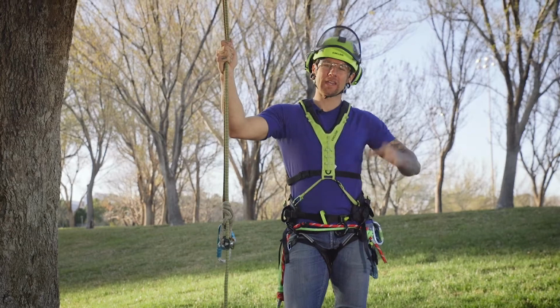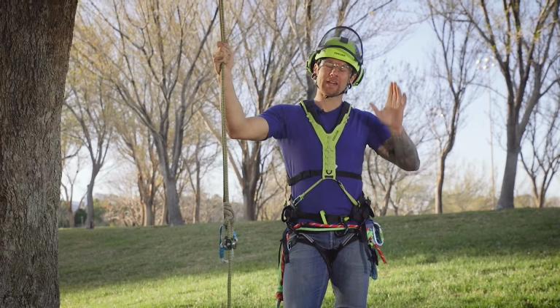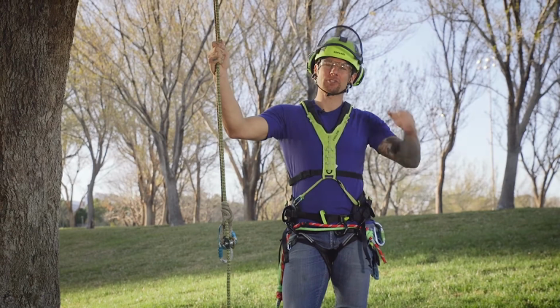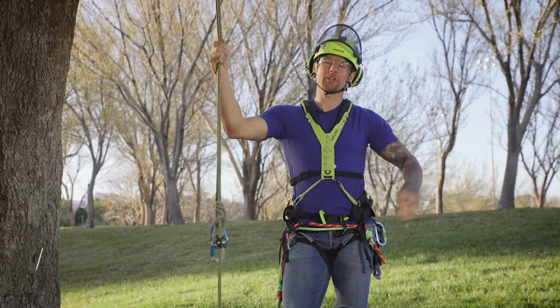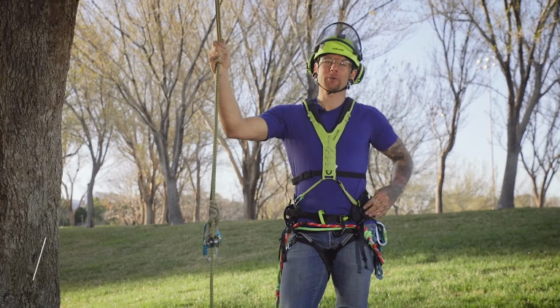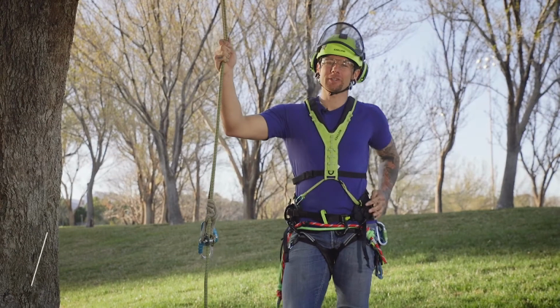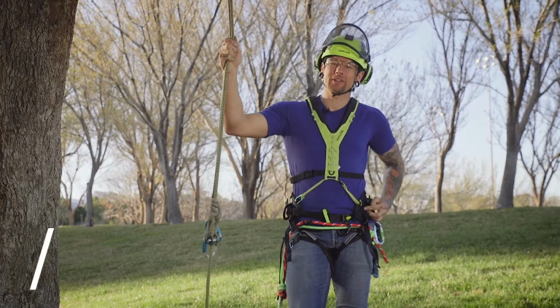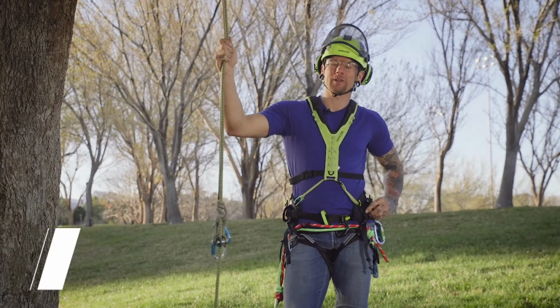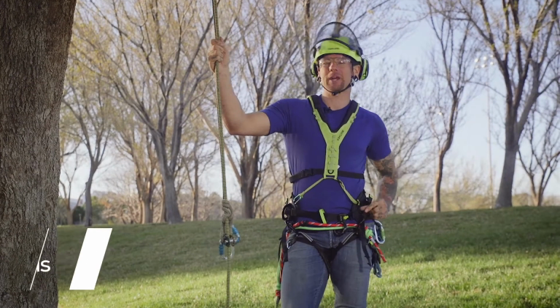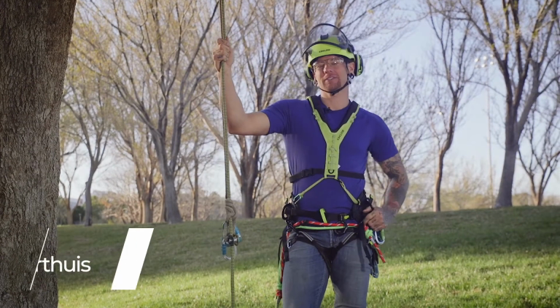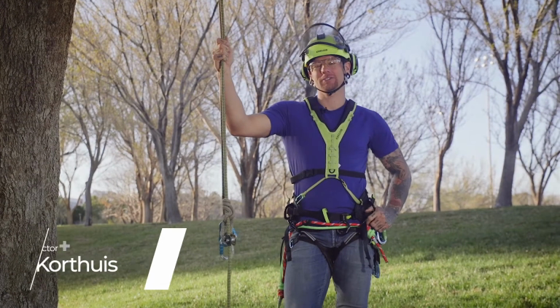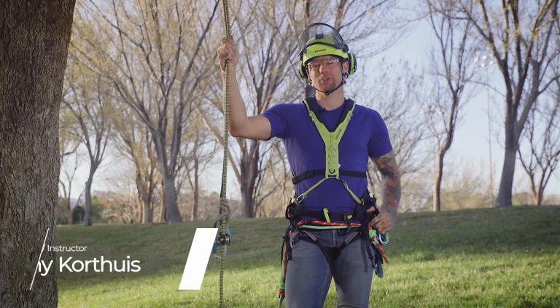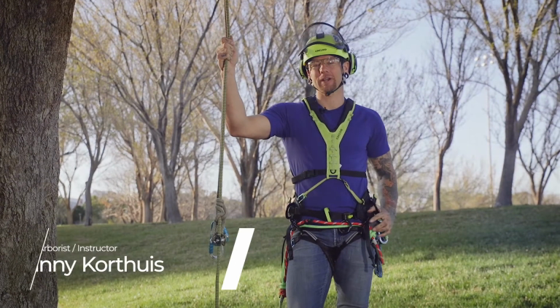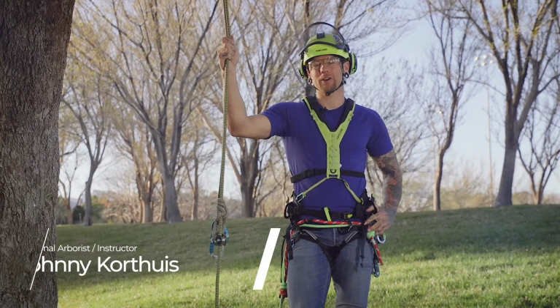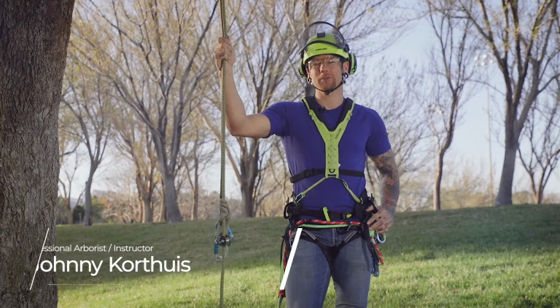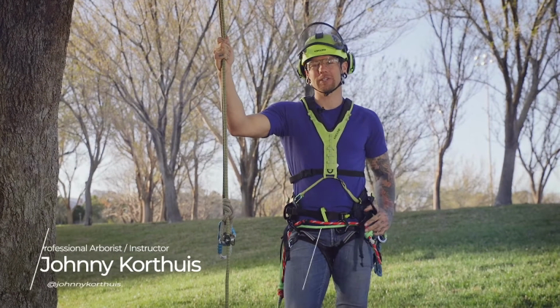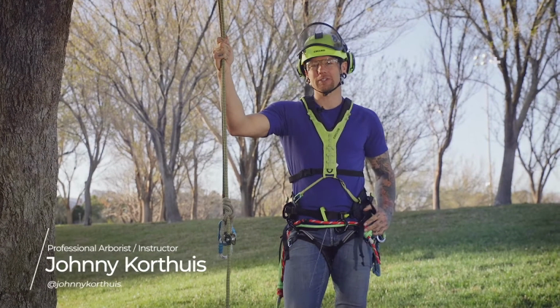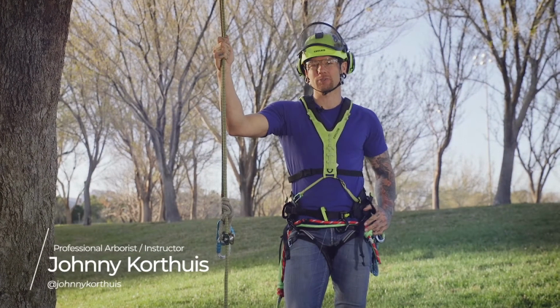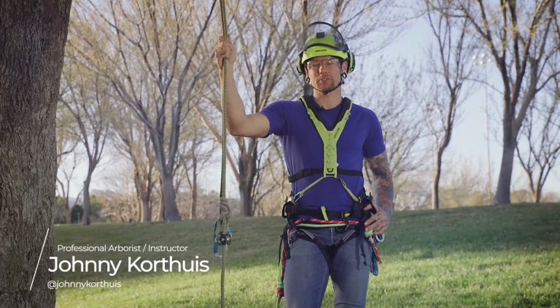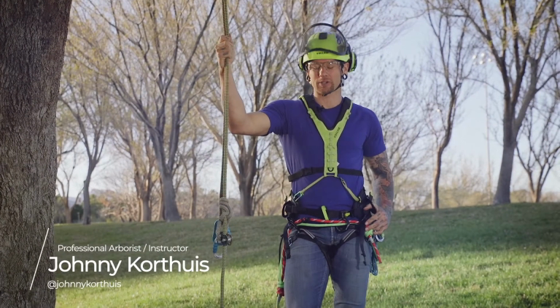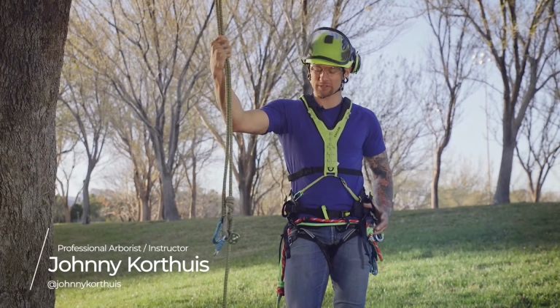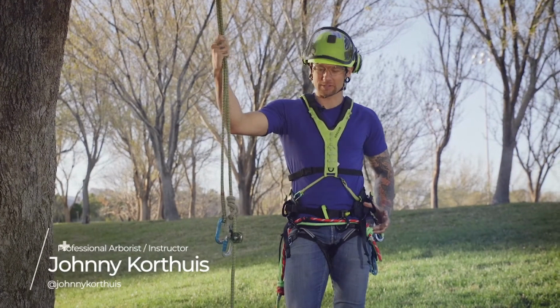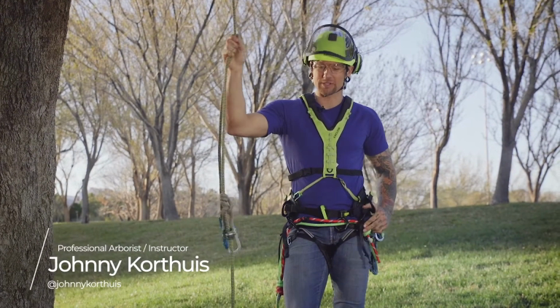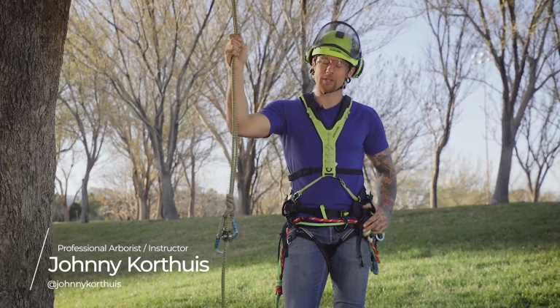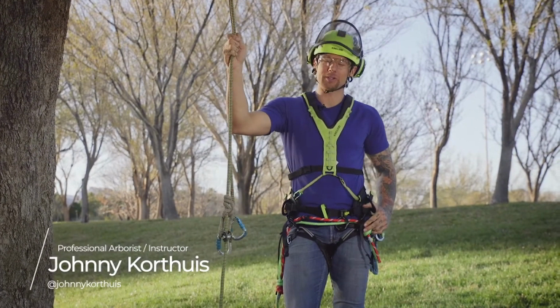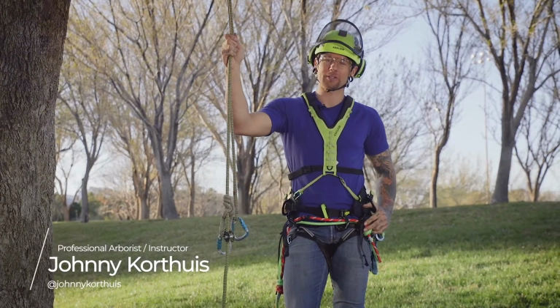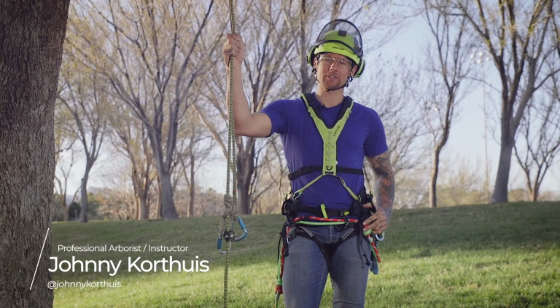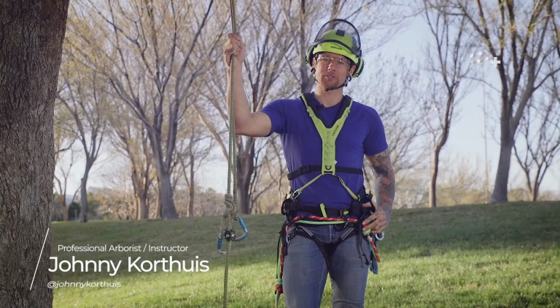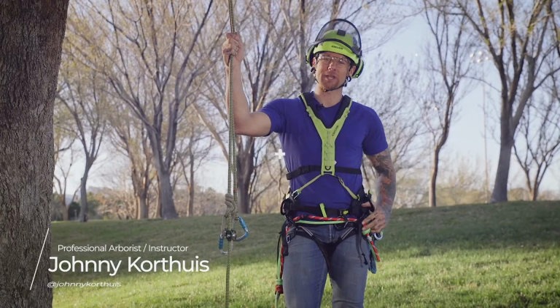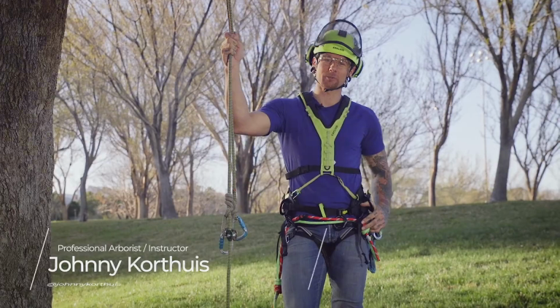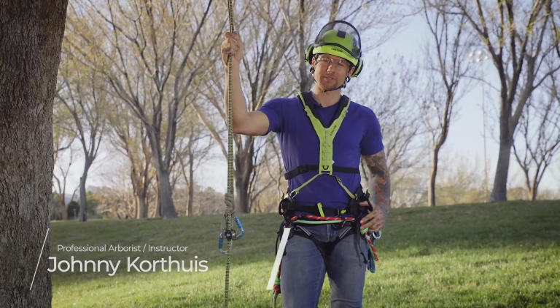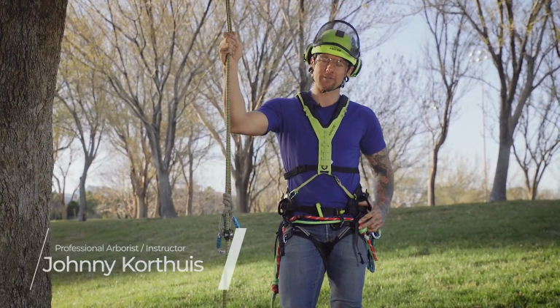Hey guys, Johnny Korthias here. I'm an ISA certified arborist and industry instructor, and today I'm here to talk to you about some Aylrid stuff.